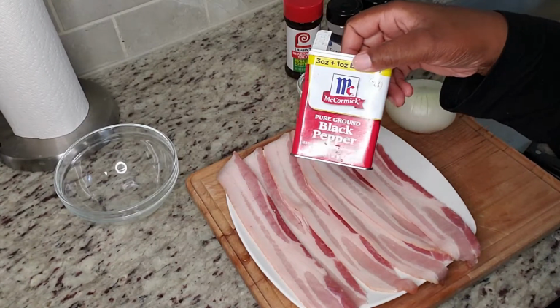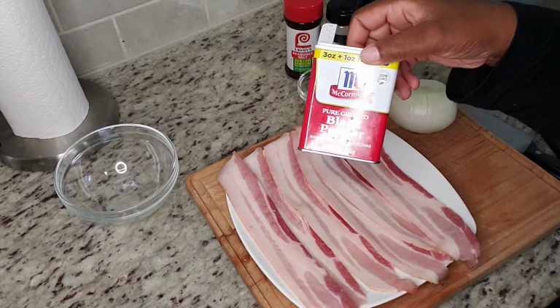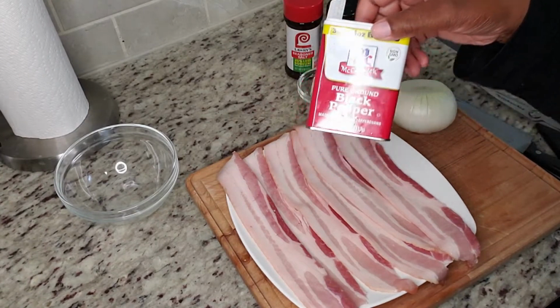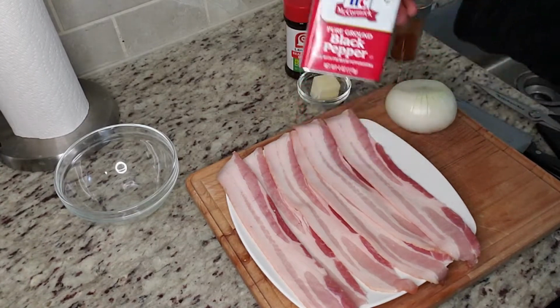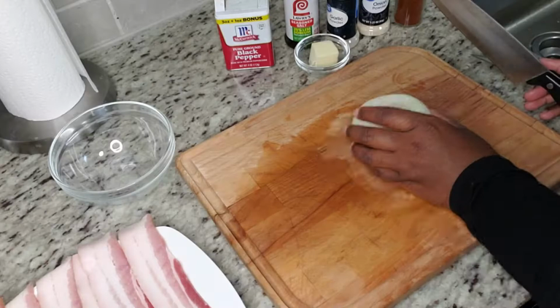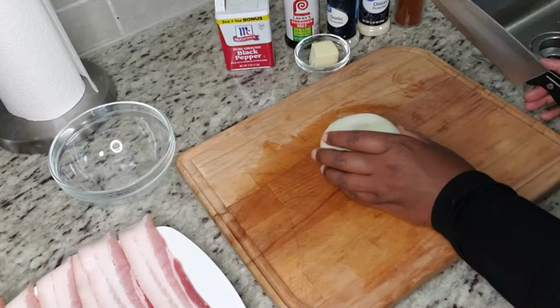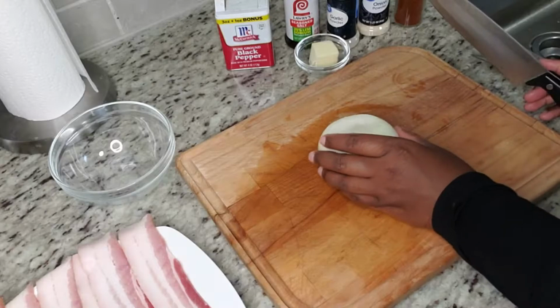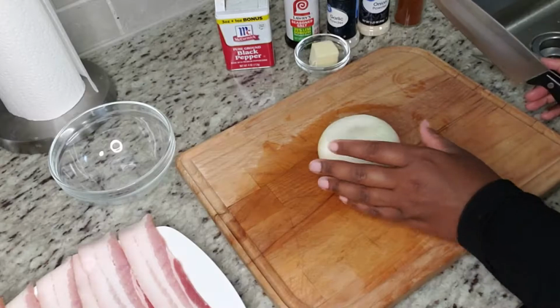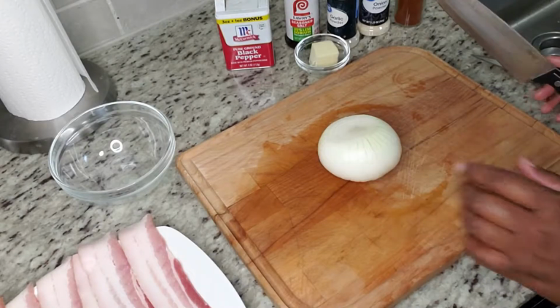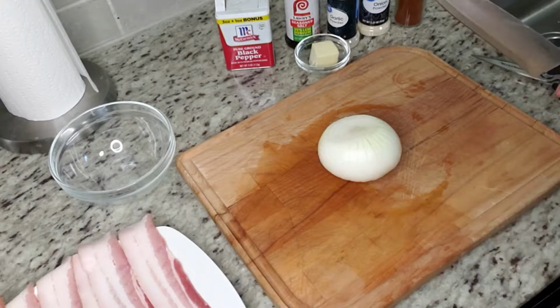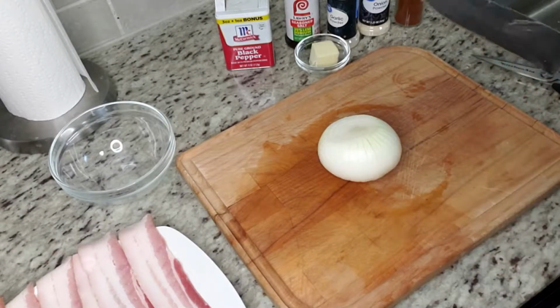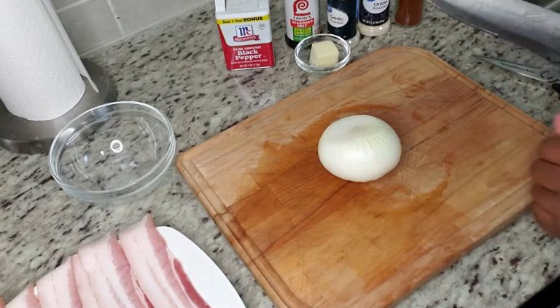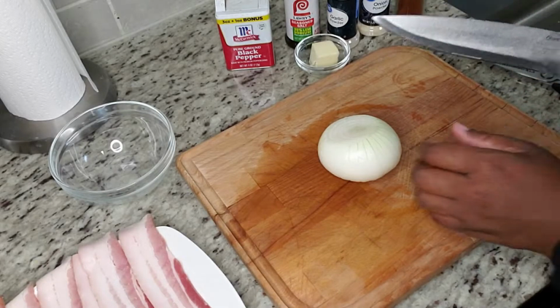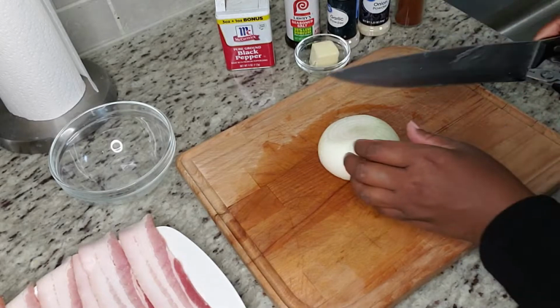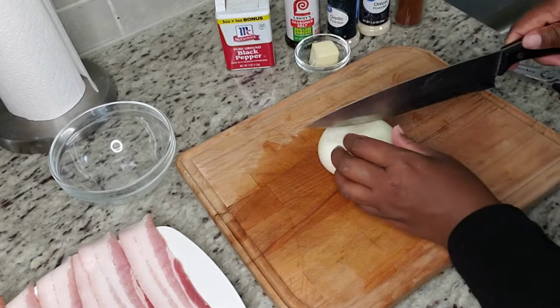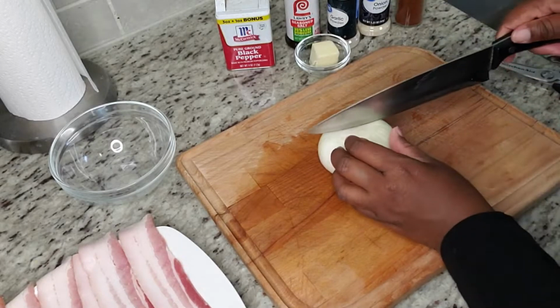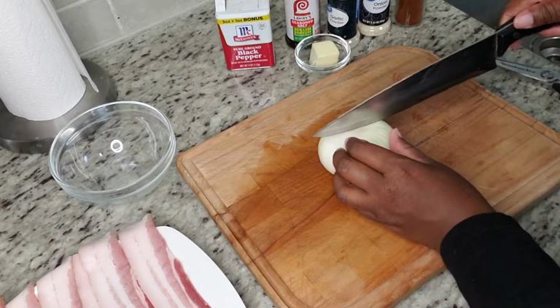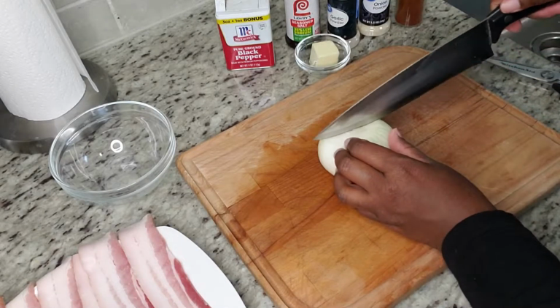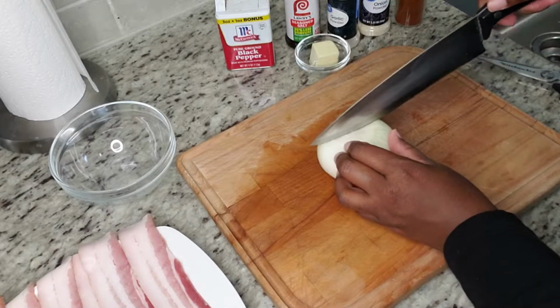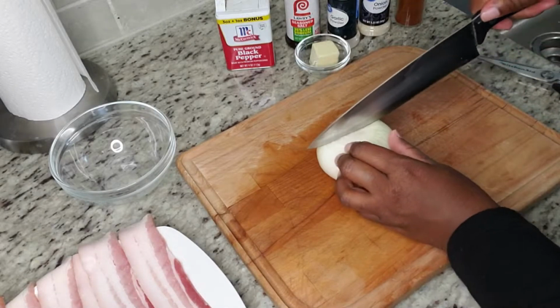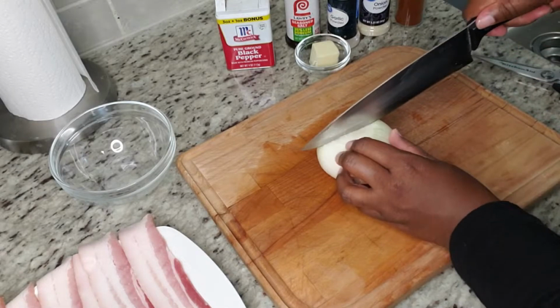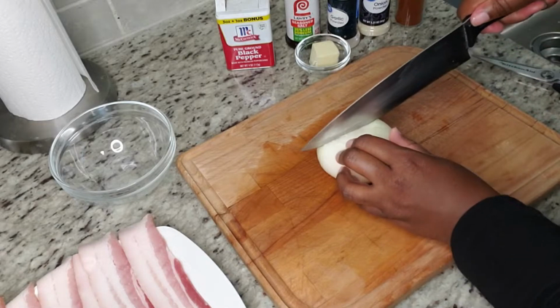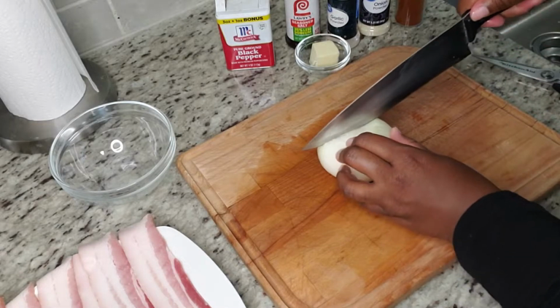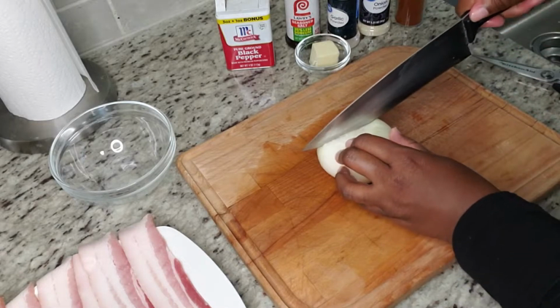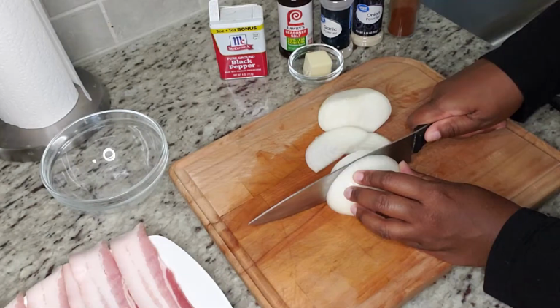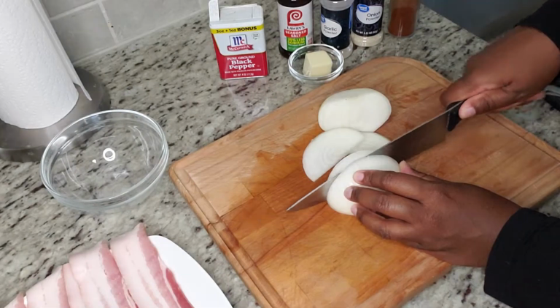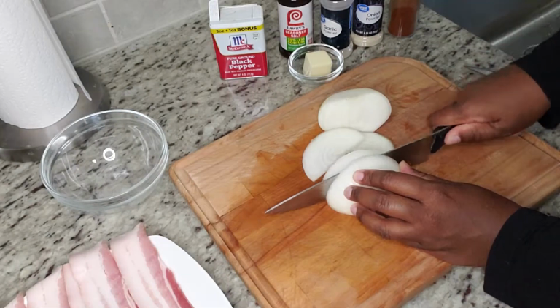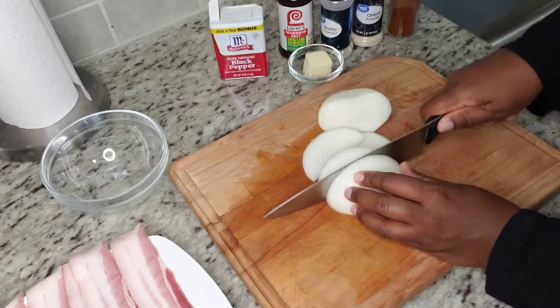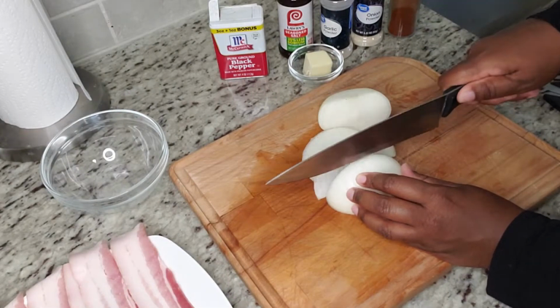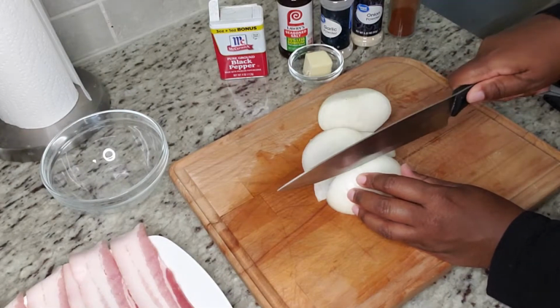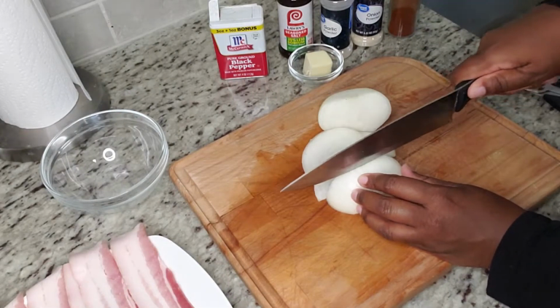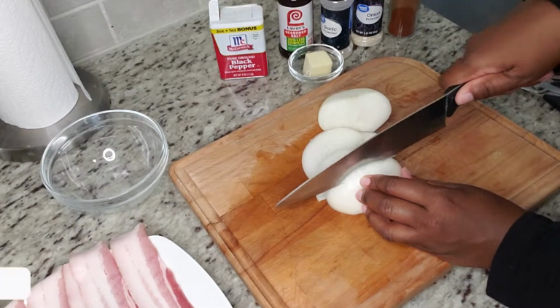The first thing we're going to do is cut this onion — I'm just going to dice it just like this.